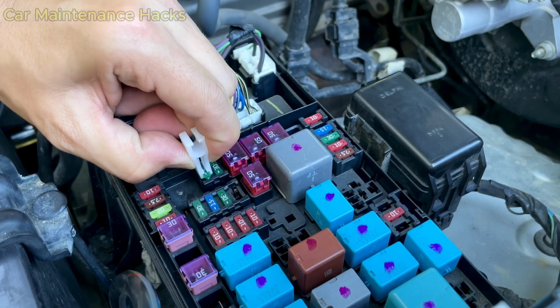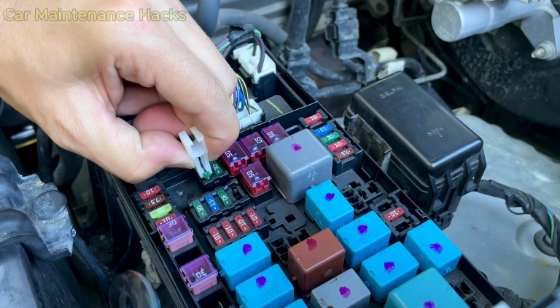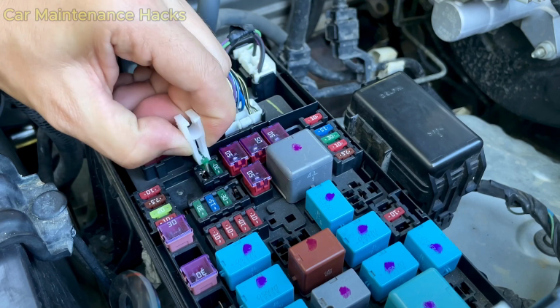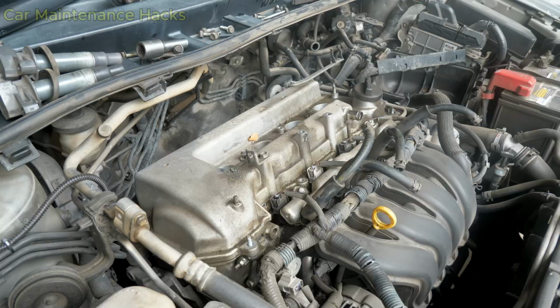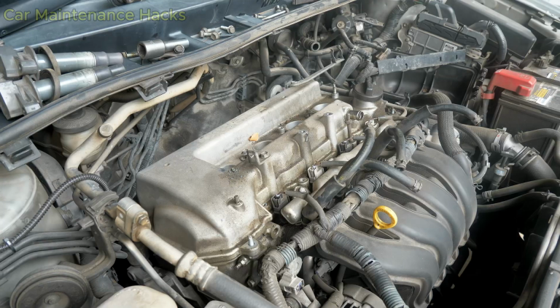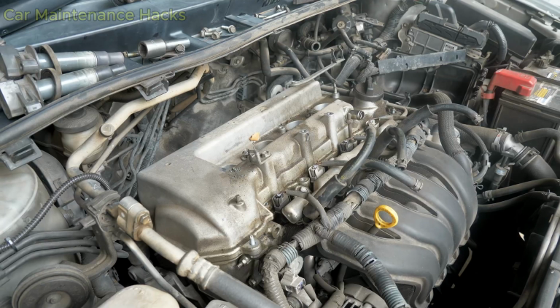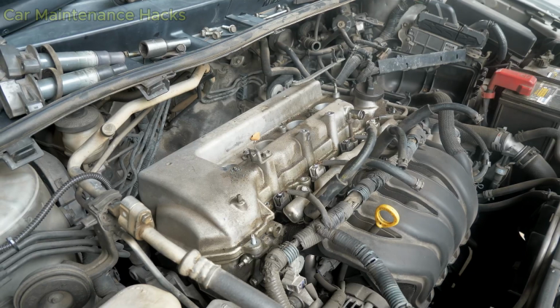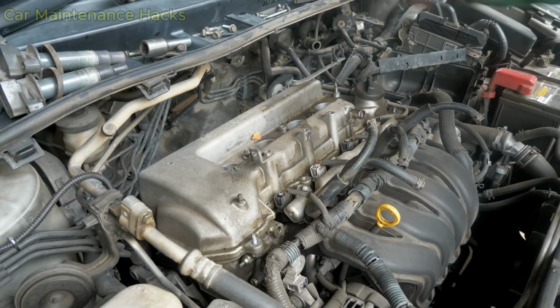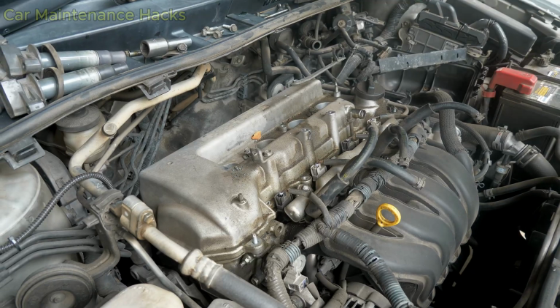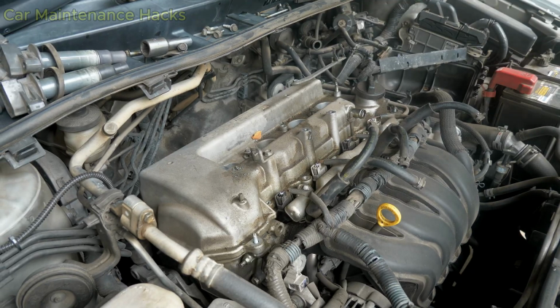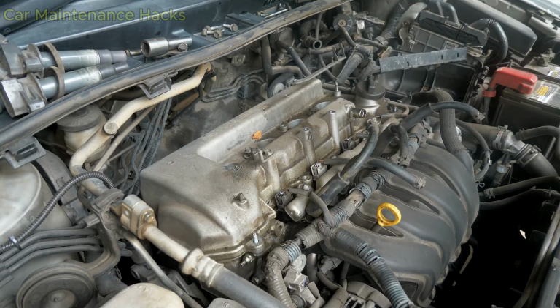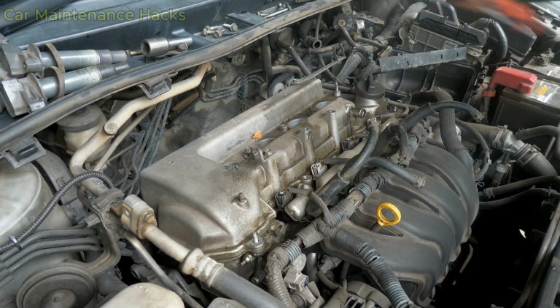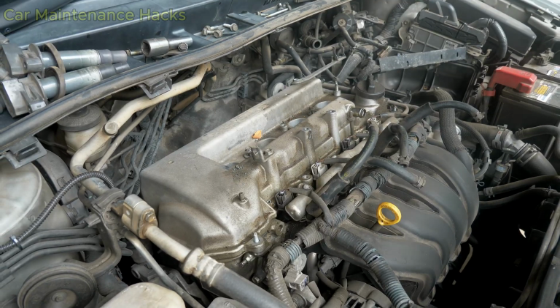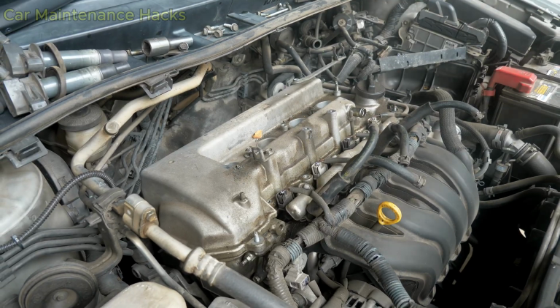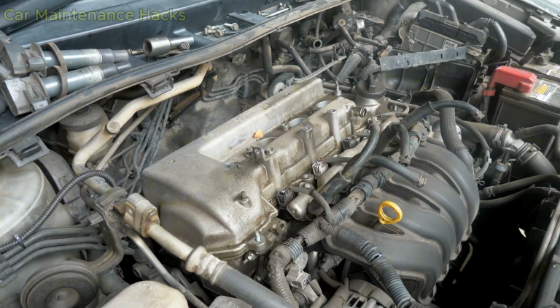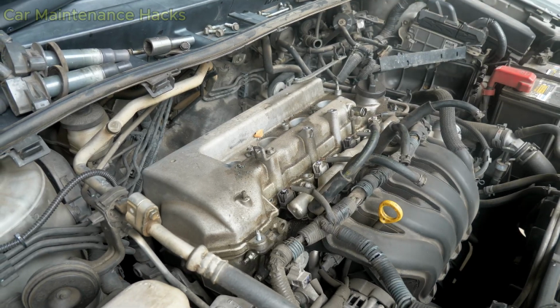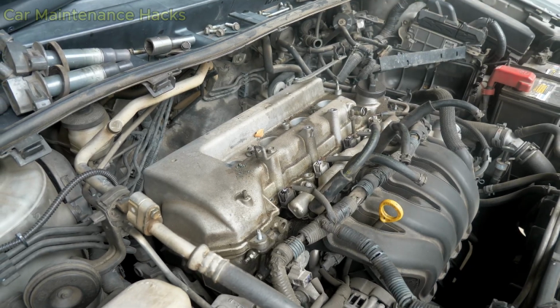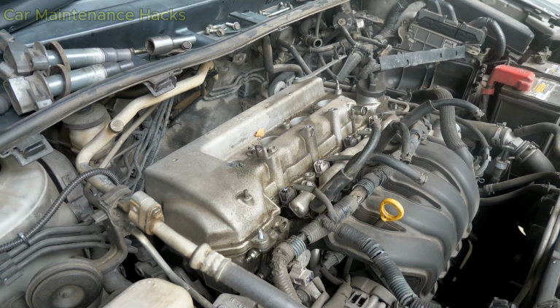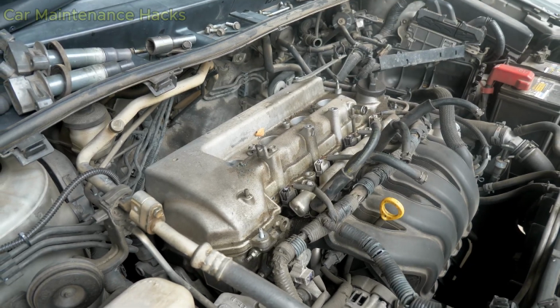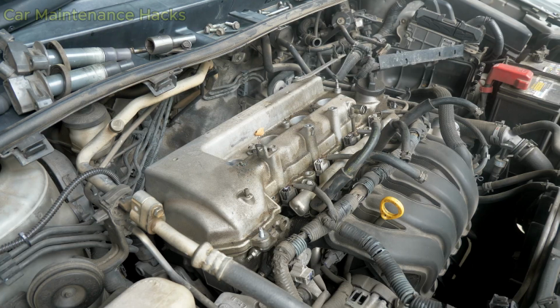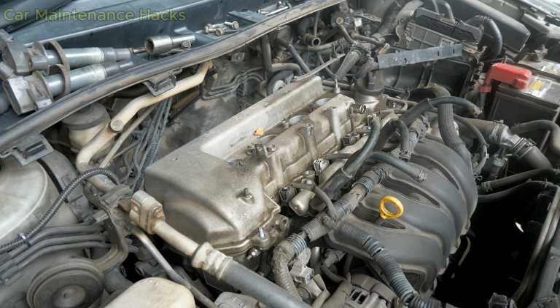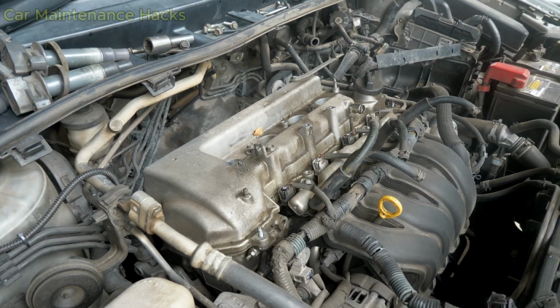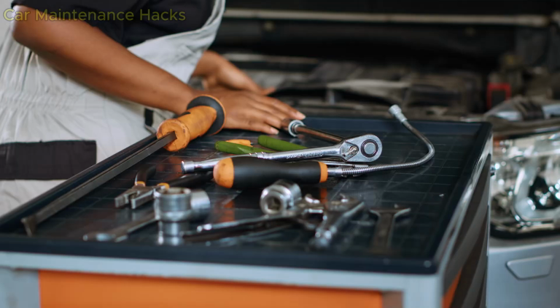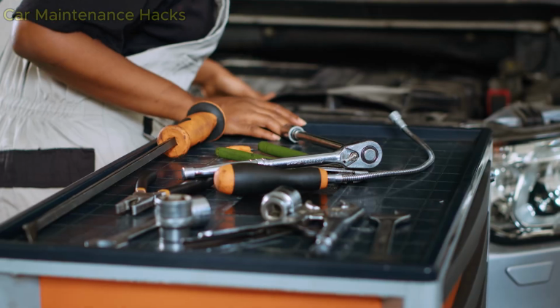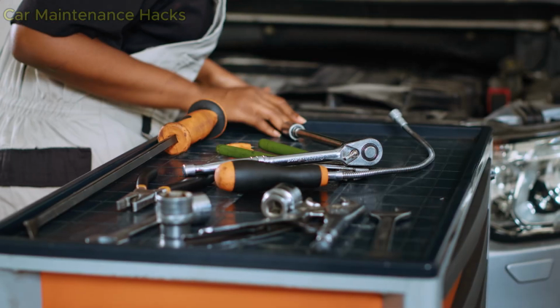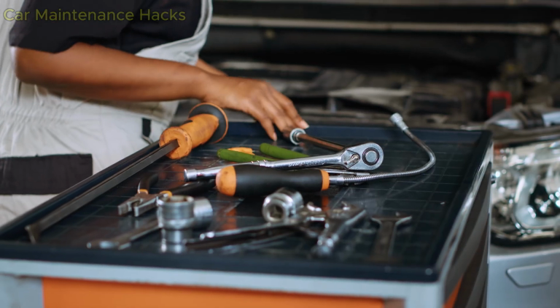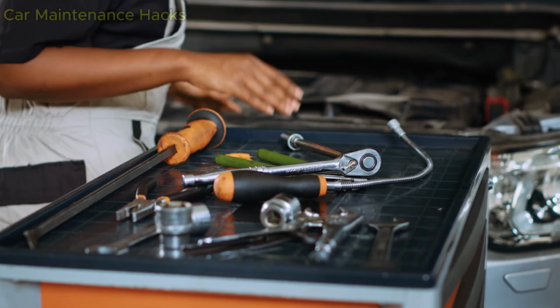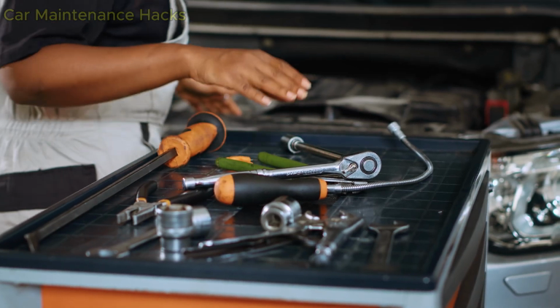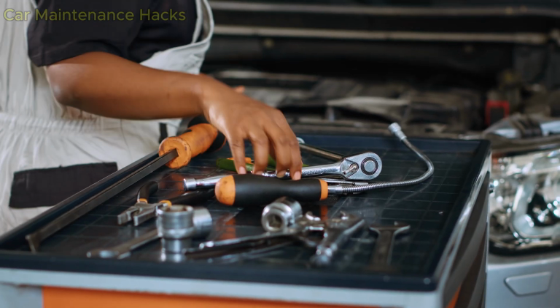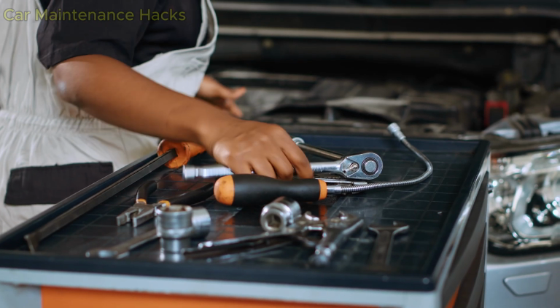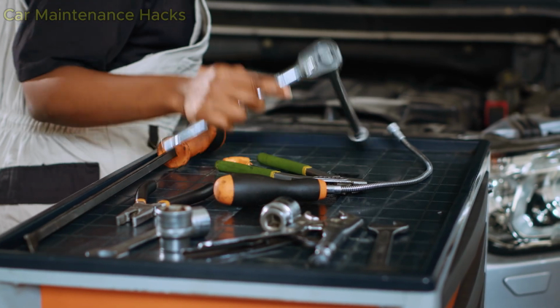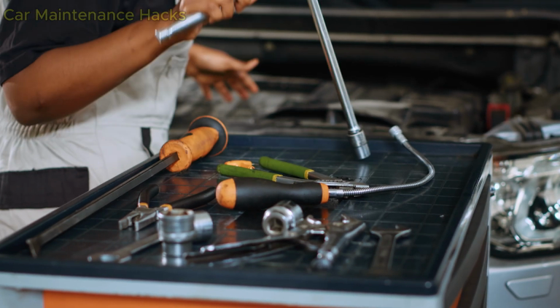In the next 30 seconds I will show you exactly what you must do right after cleaning the throttle body, before the shaking gets bad enough to make you panic.